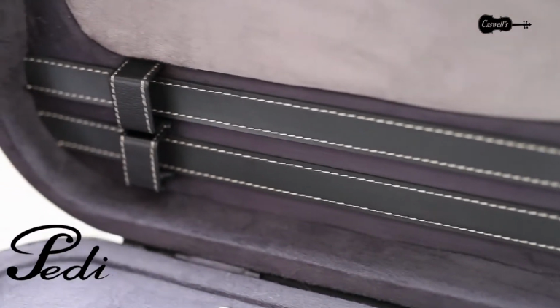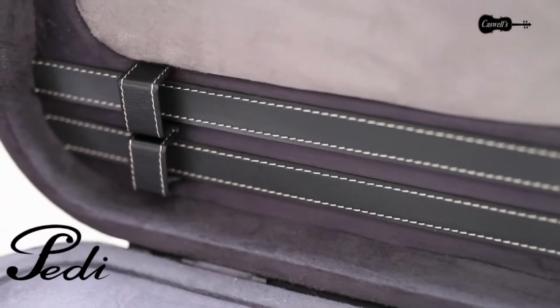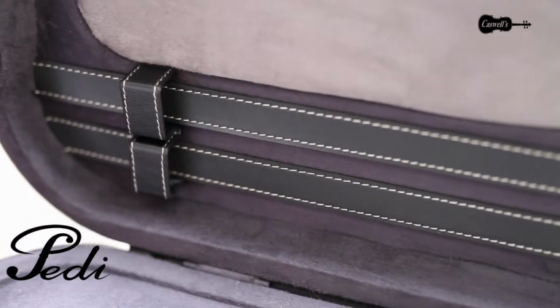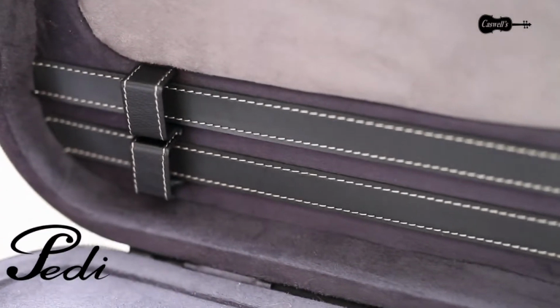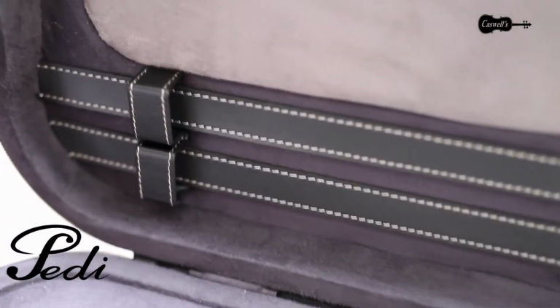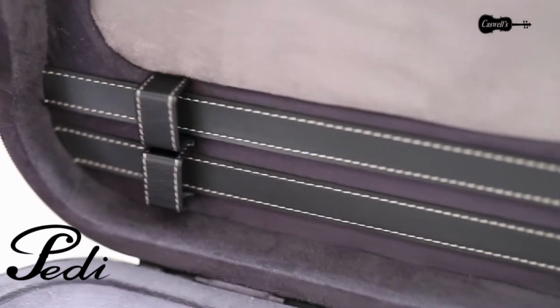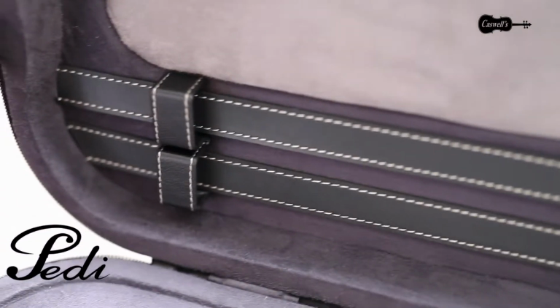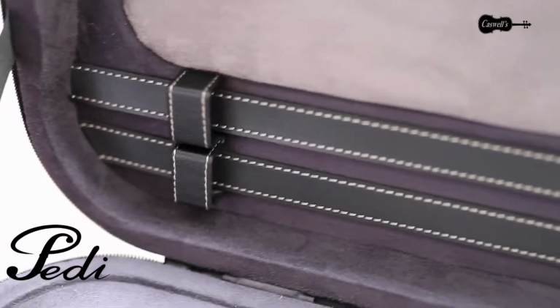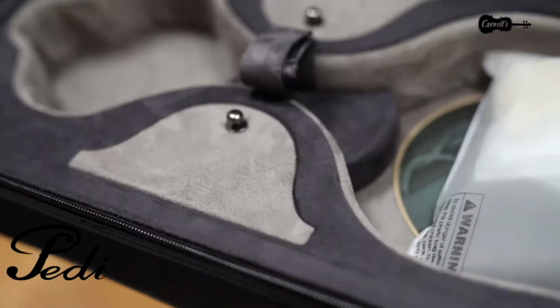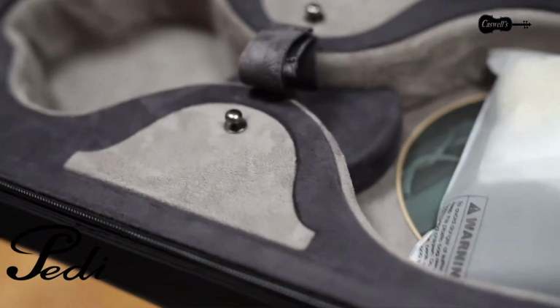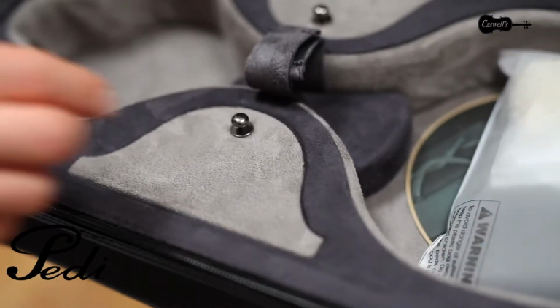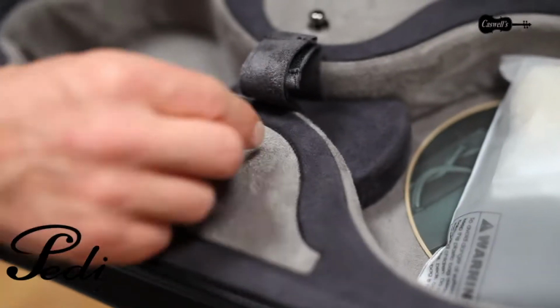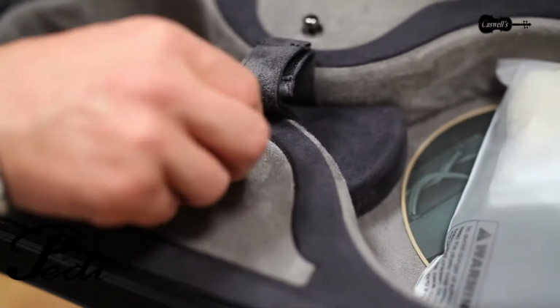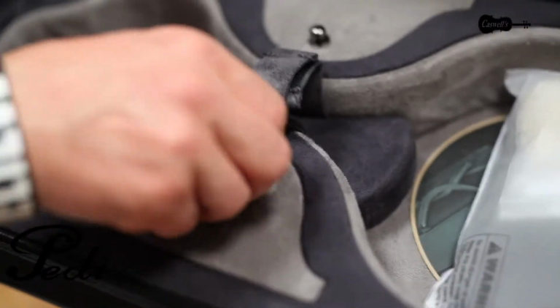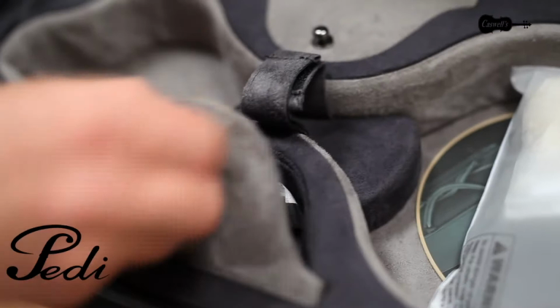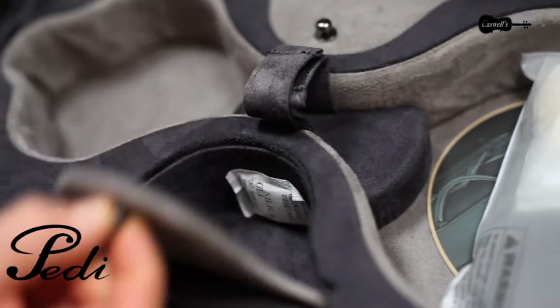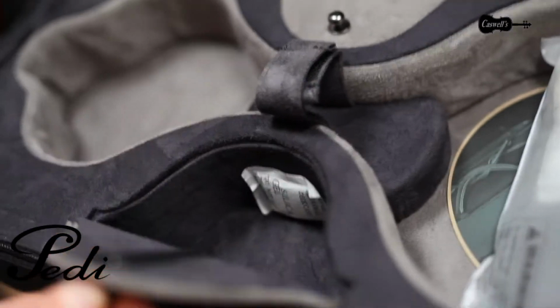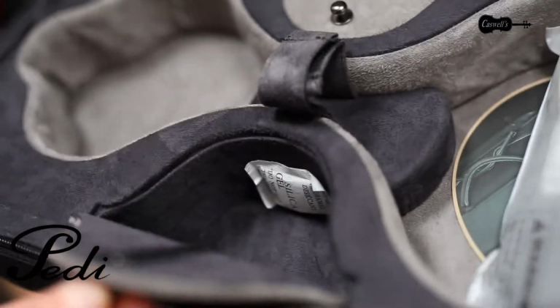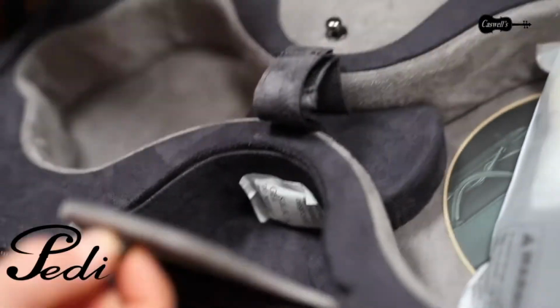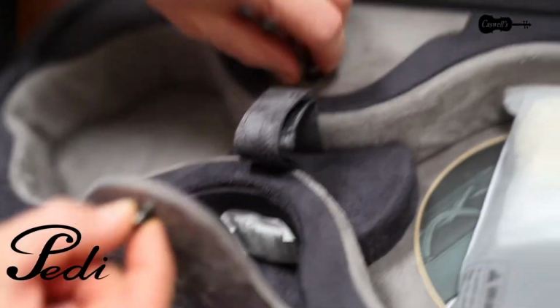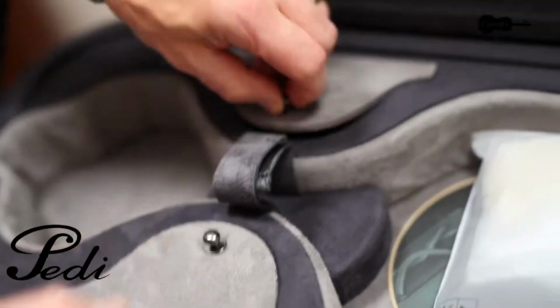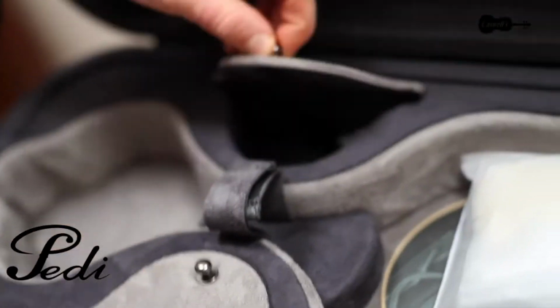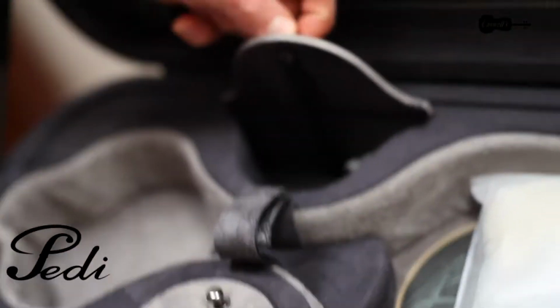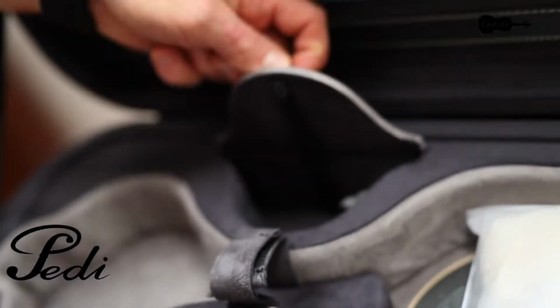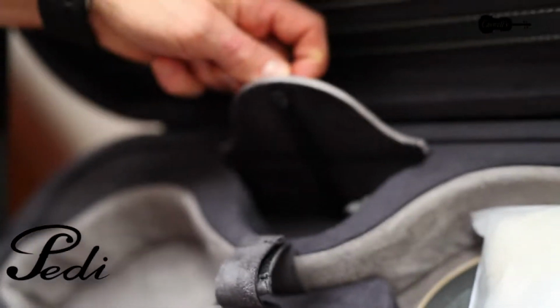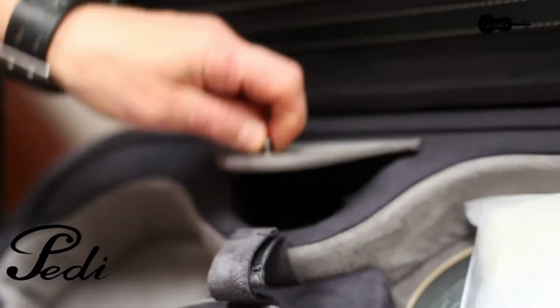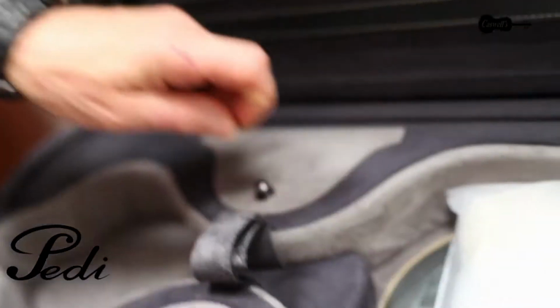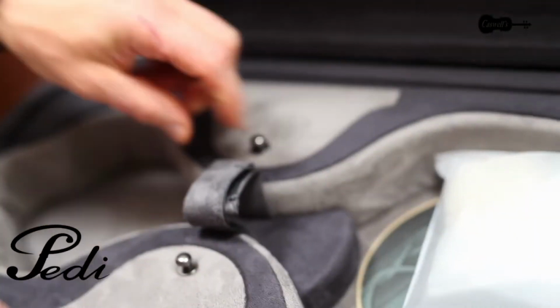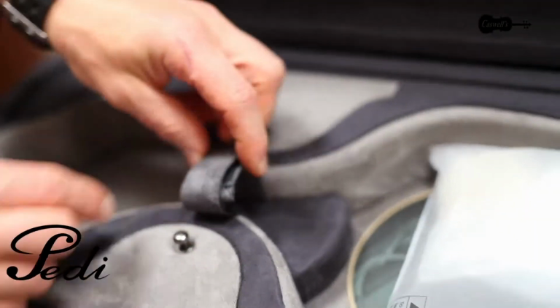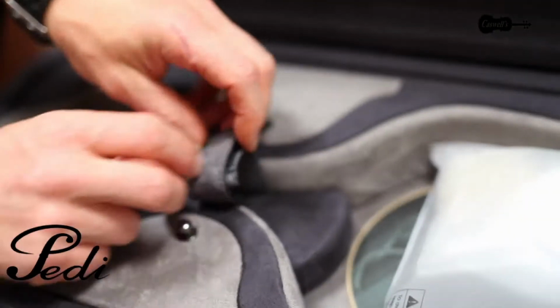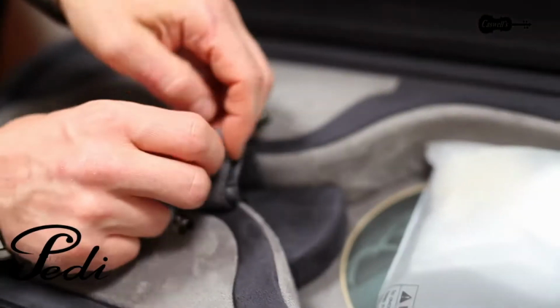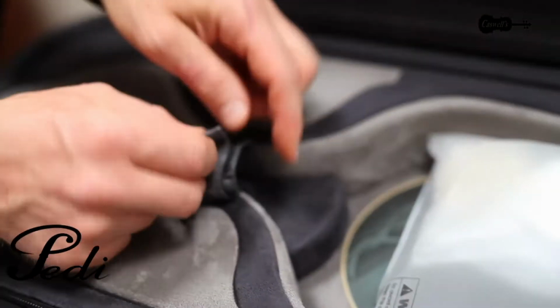Three accessory pockets enable you to store strings and rosins, with a music pocket for books and sheet music.